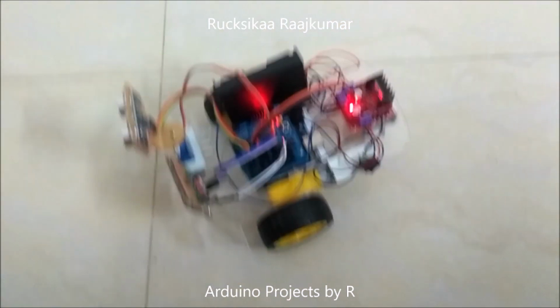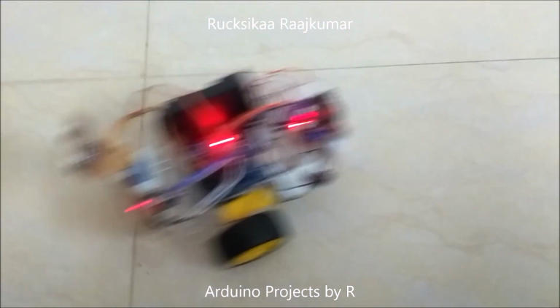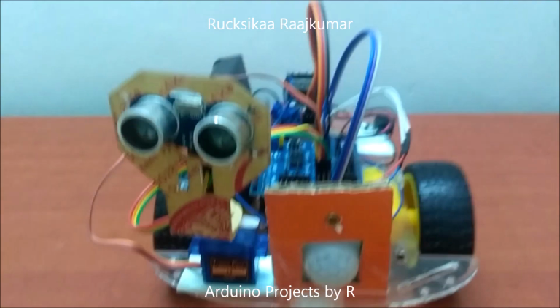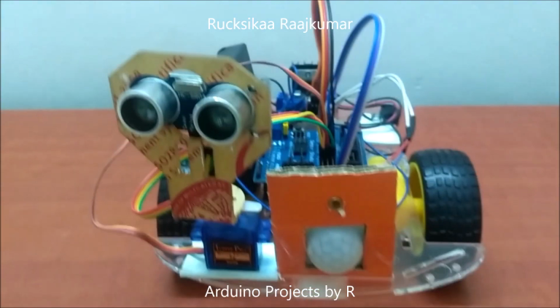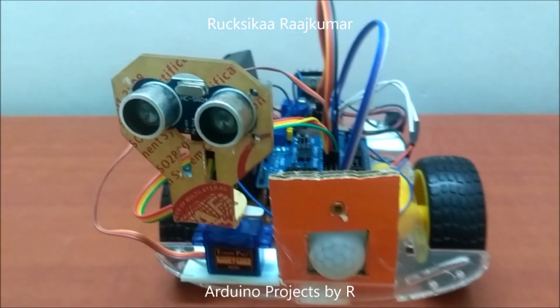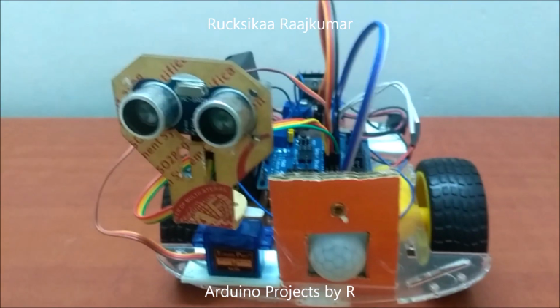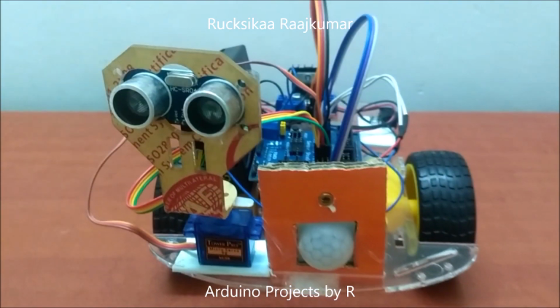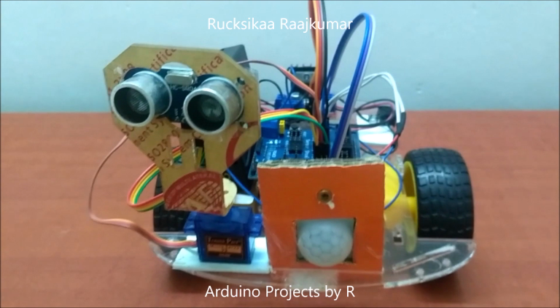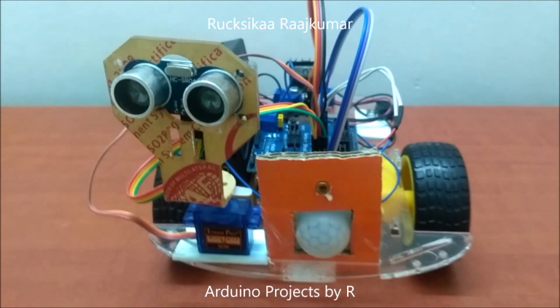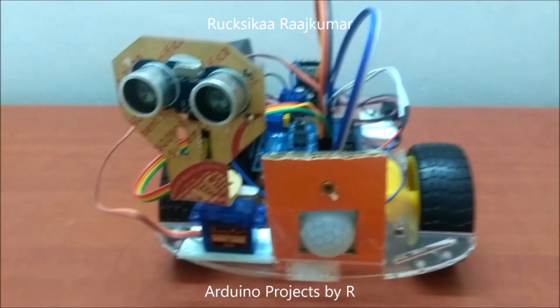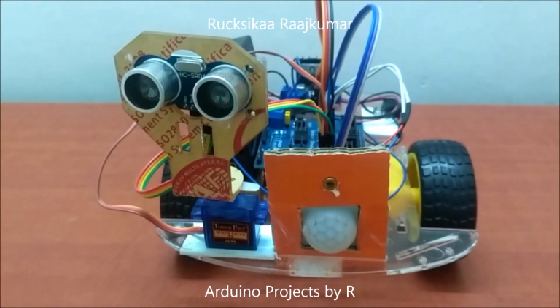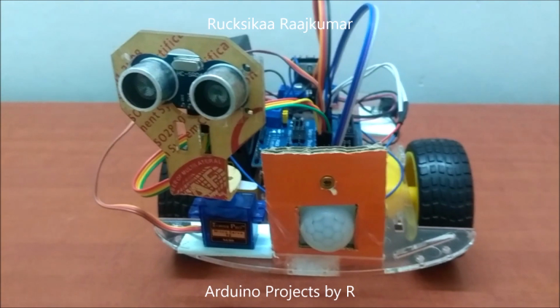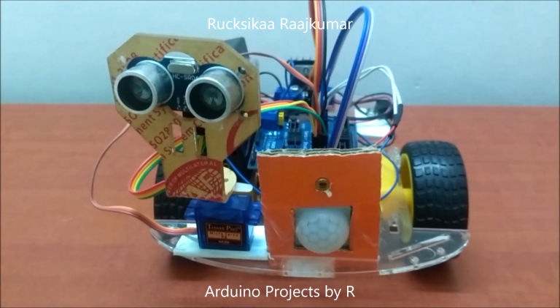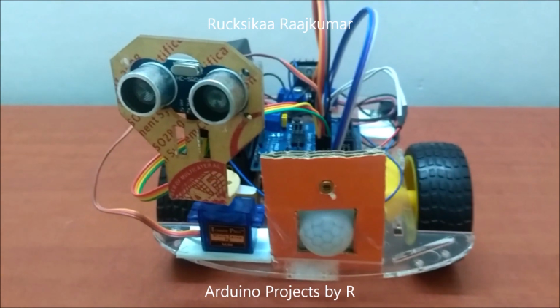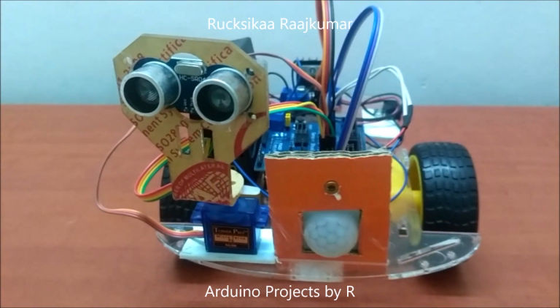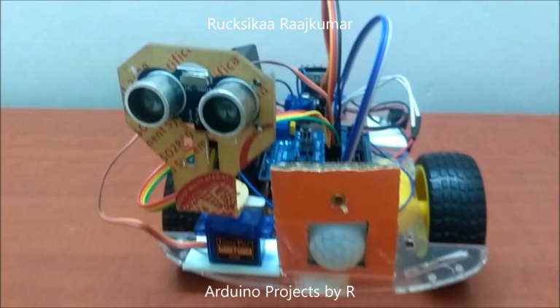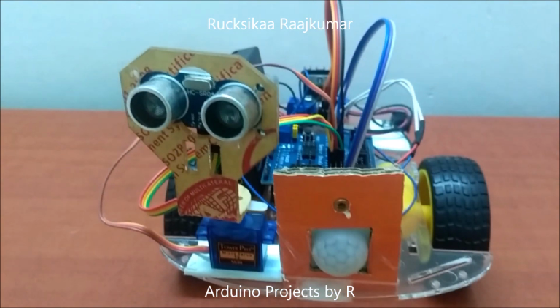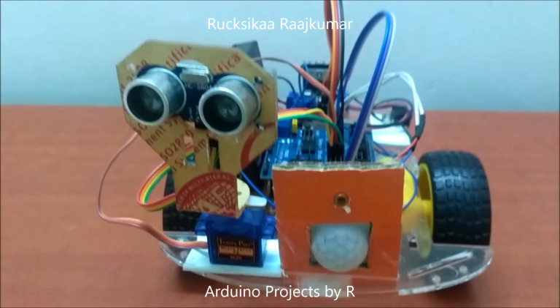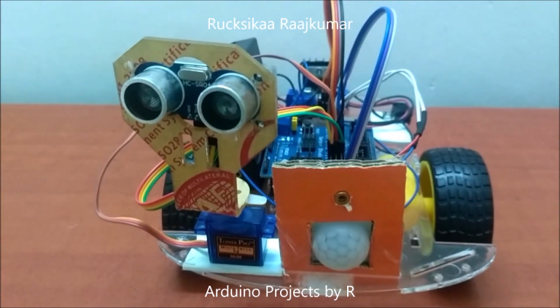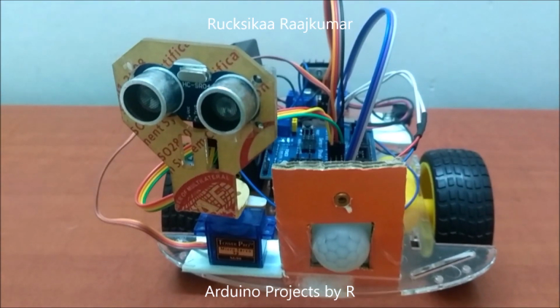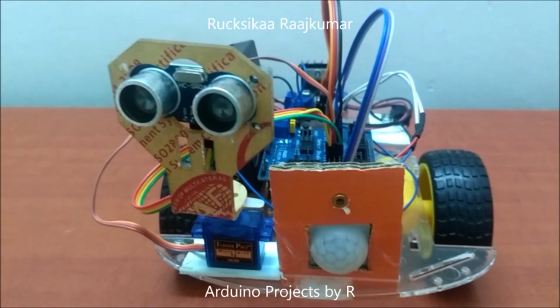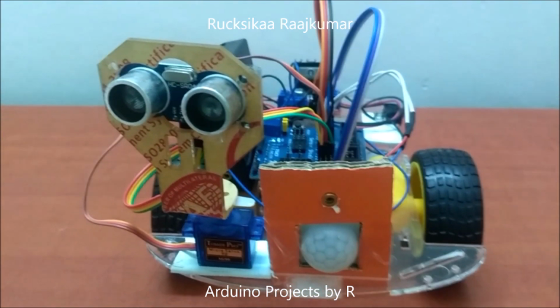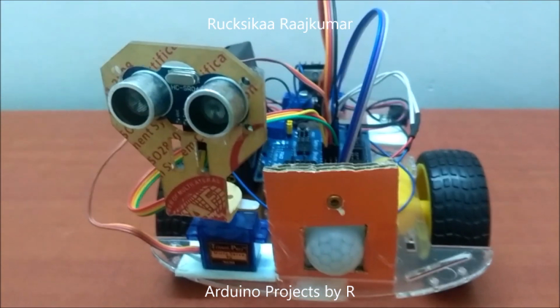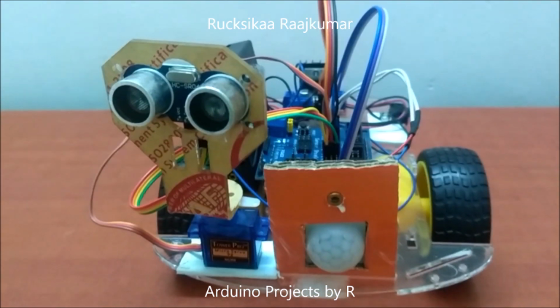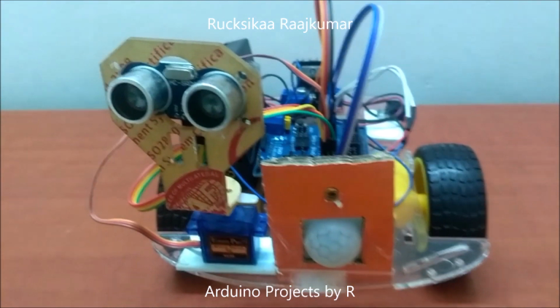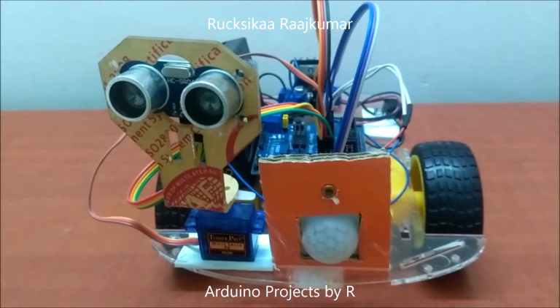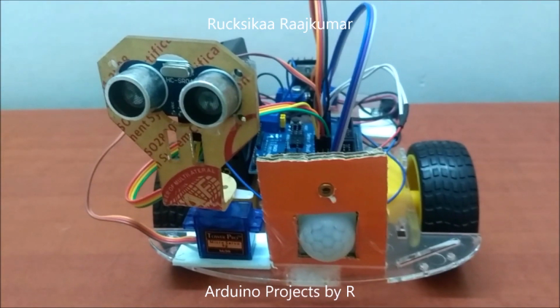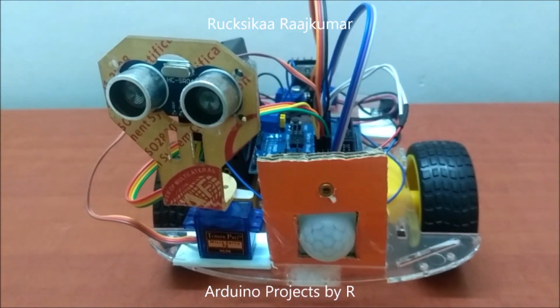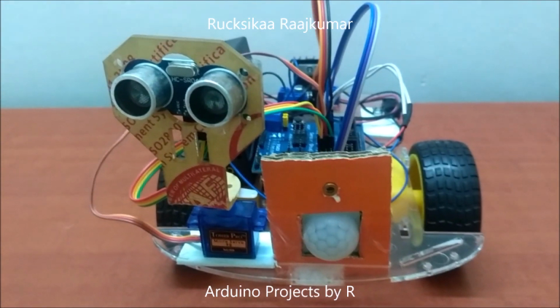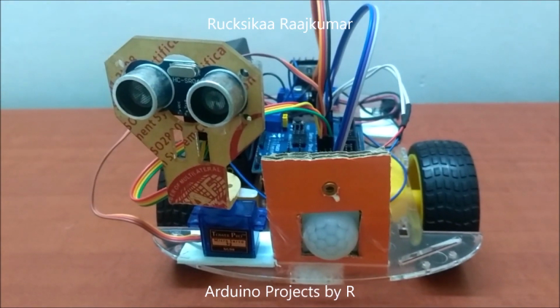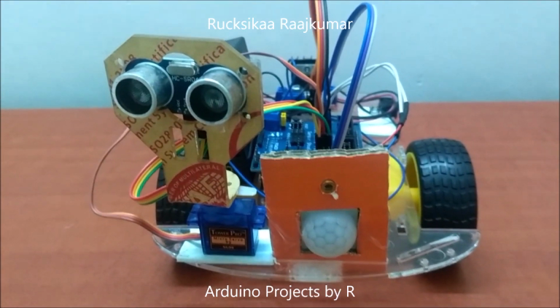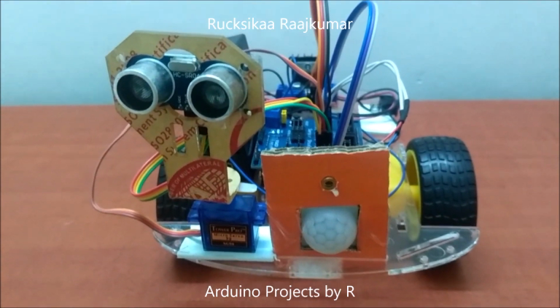To learn how I did this project, please visit my blog. The link can be found in the description box below.